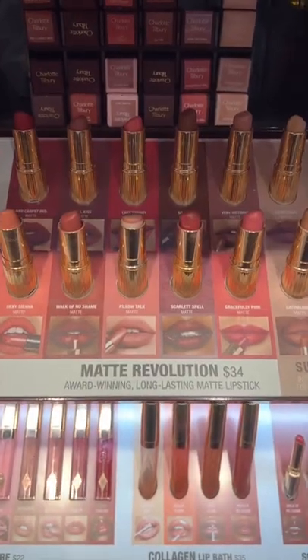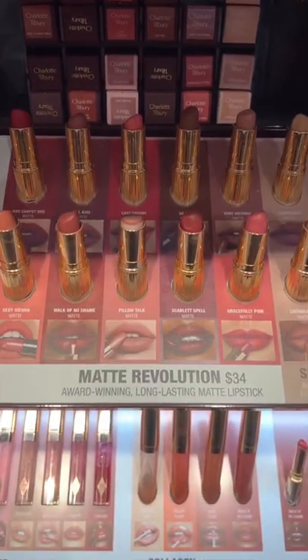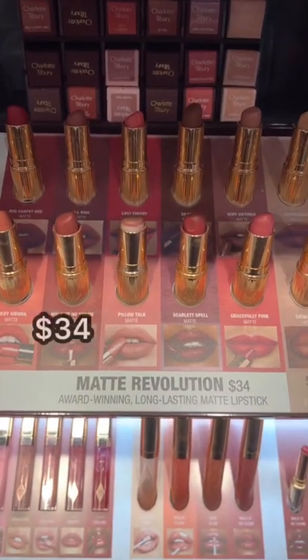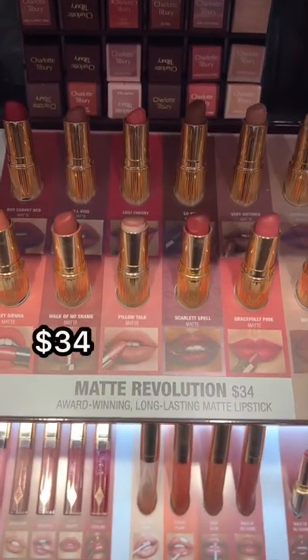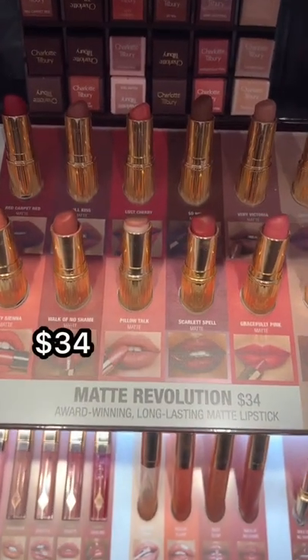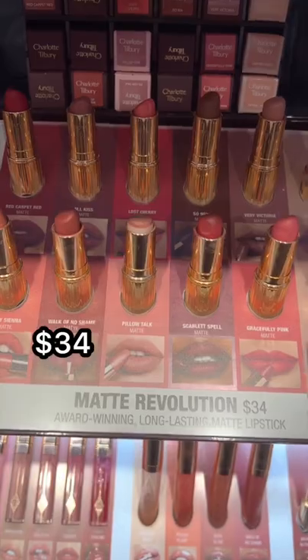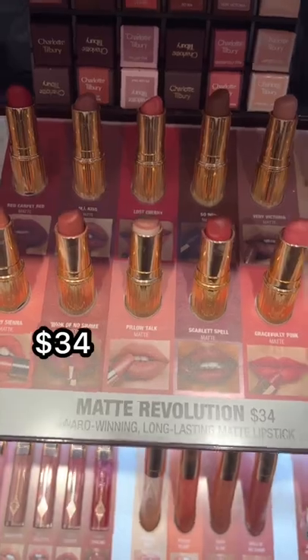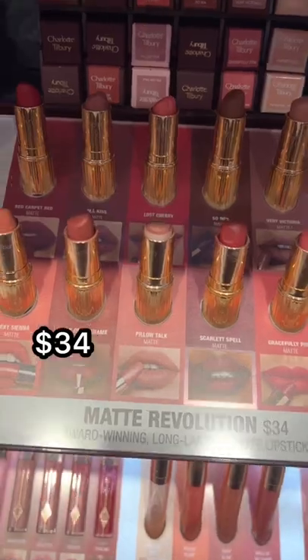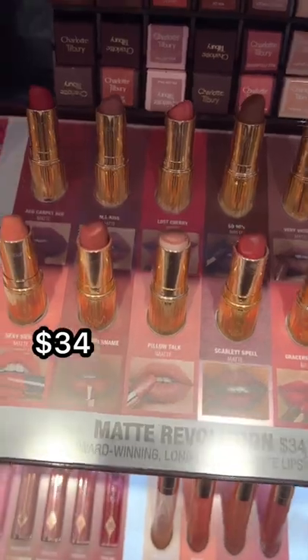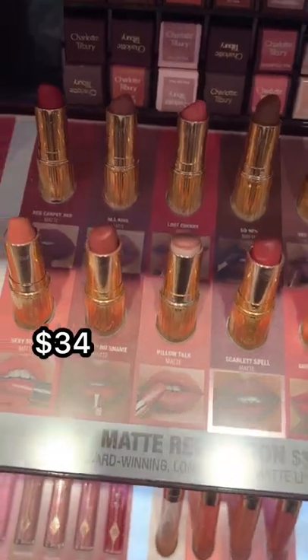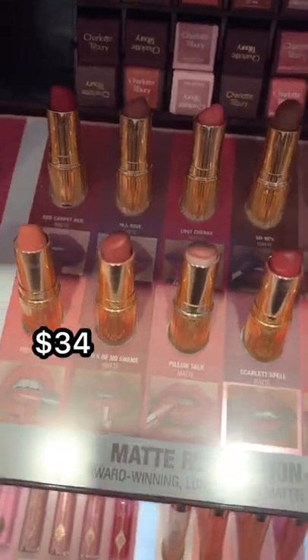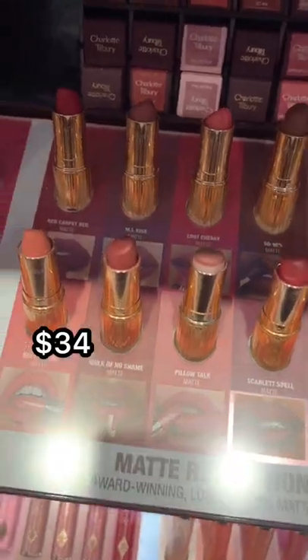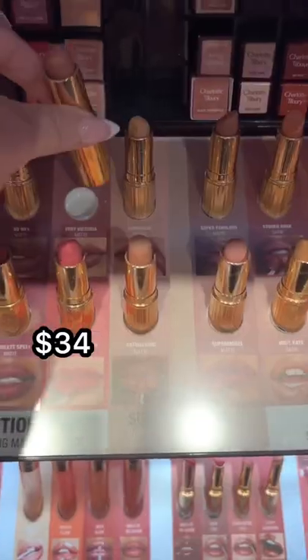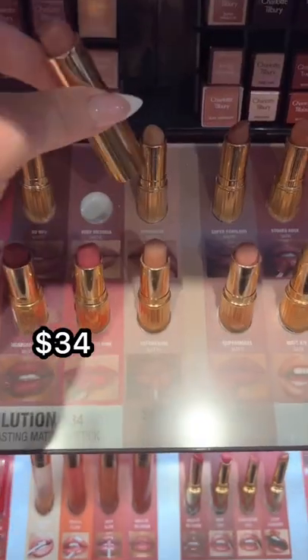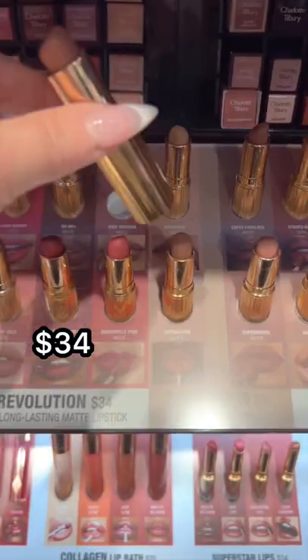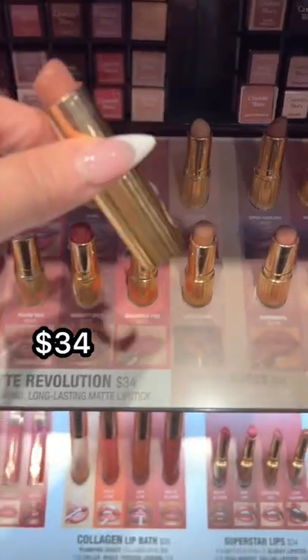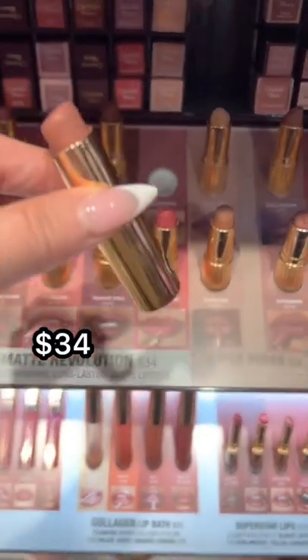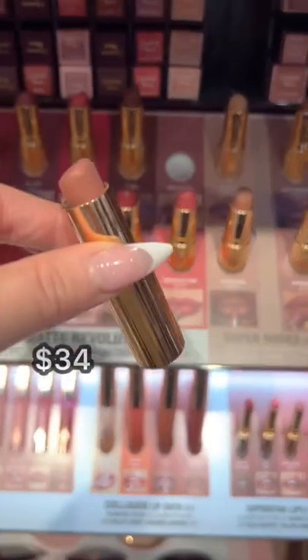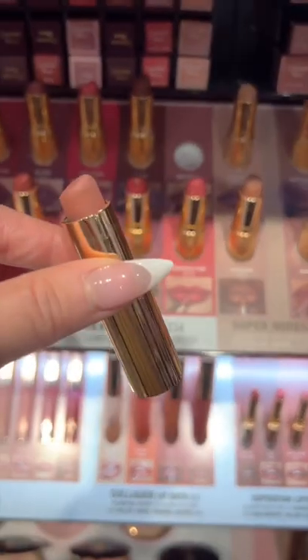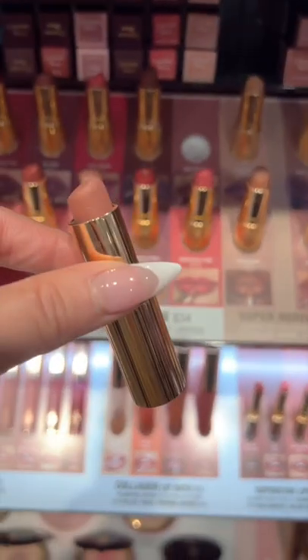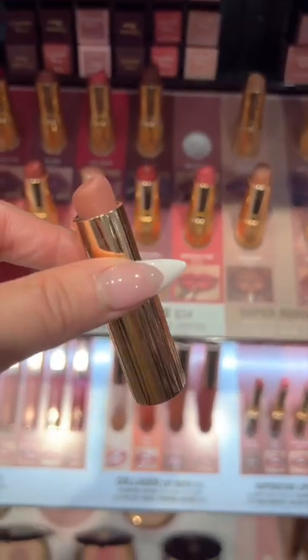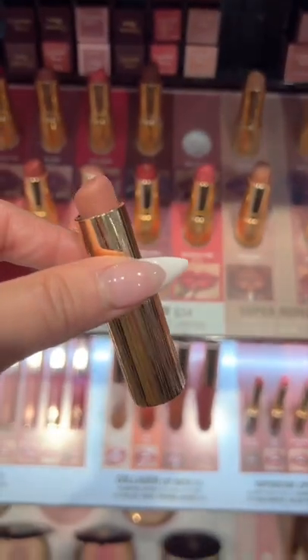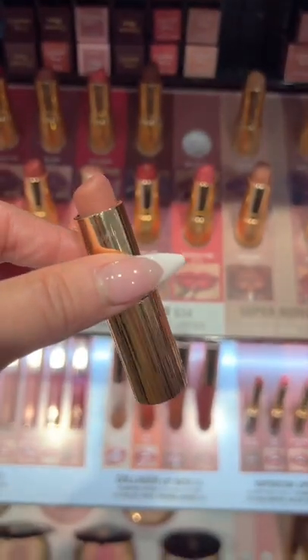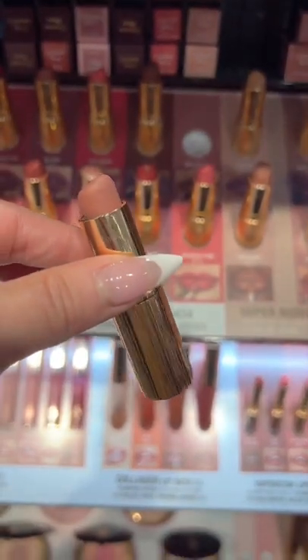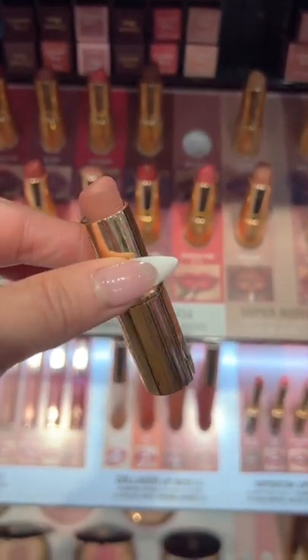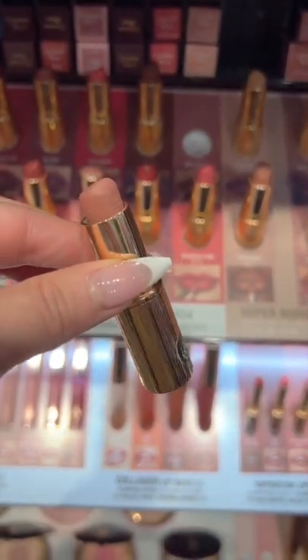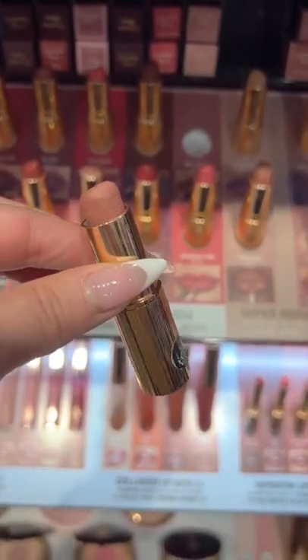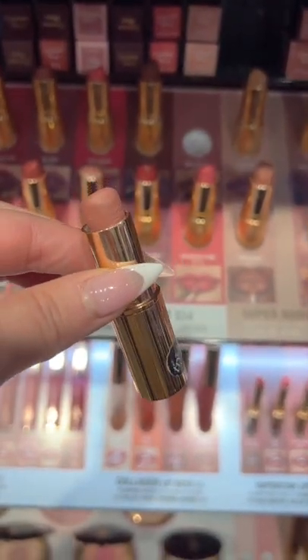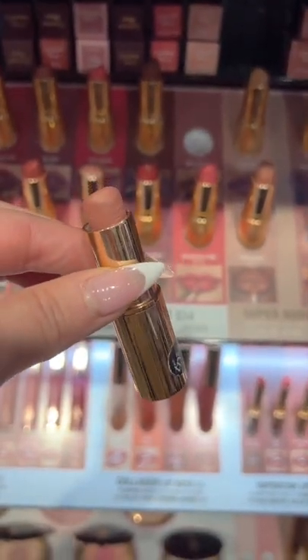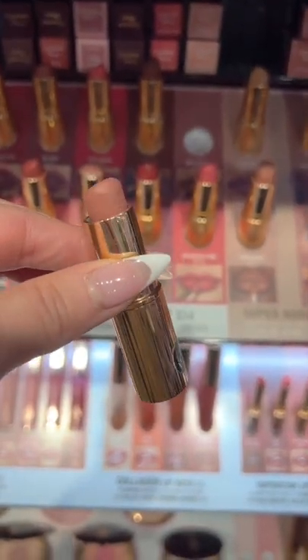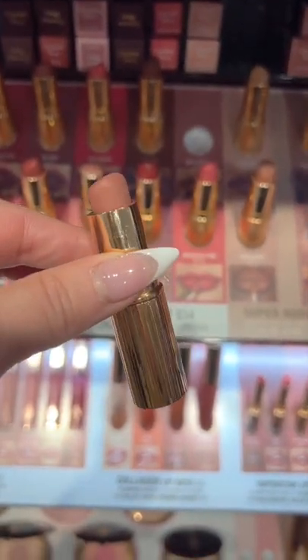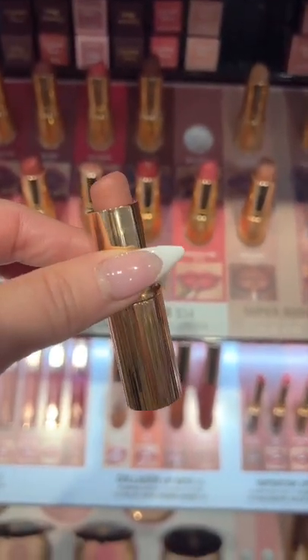You can't go wrong with any of the Charlotte Tilbury Matte Revolution lipsticks, but this one in the shade Very Victoria is my favorite nude. I'm obsessed.